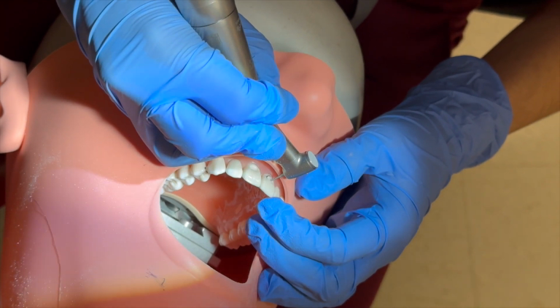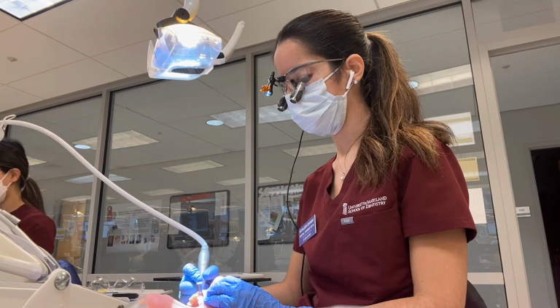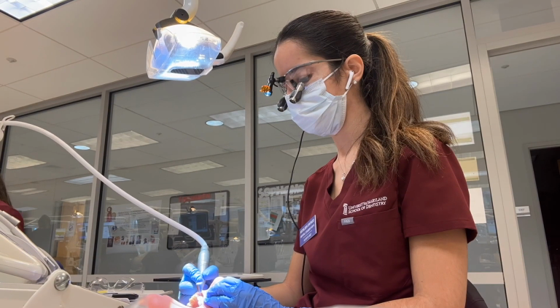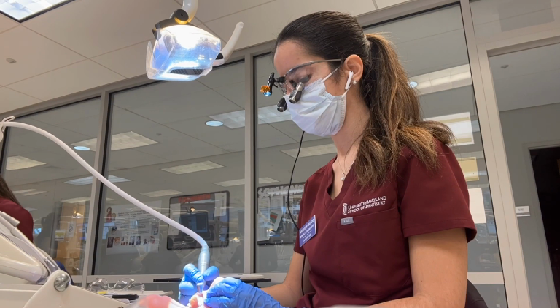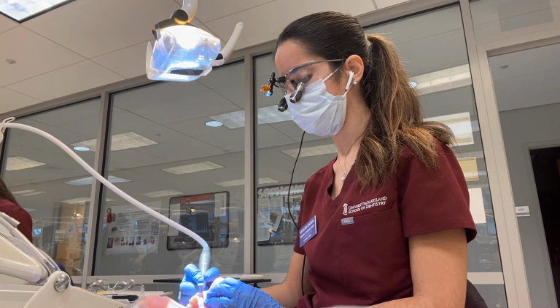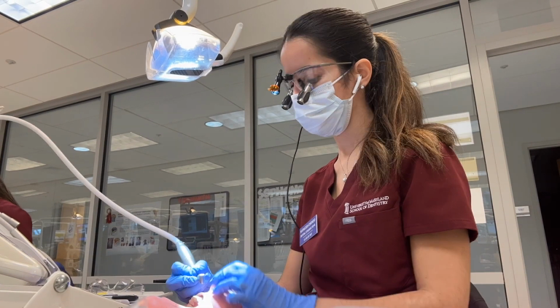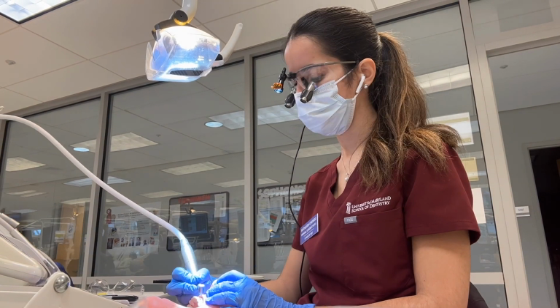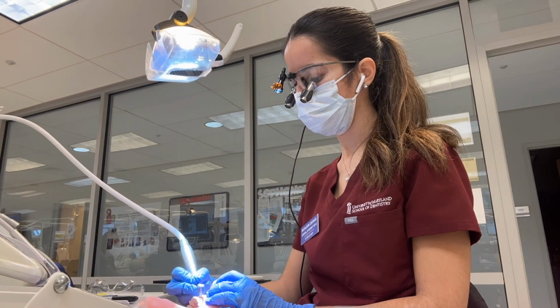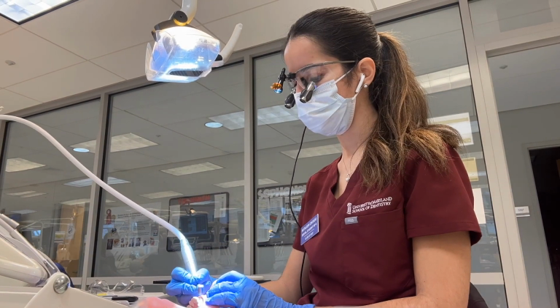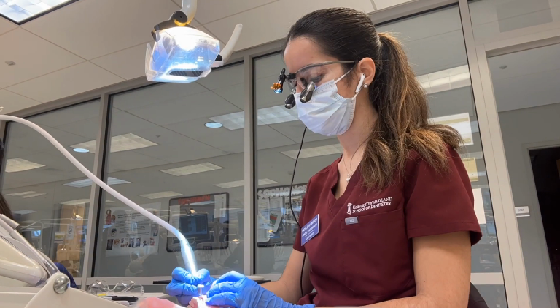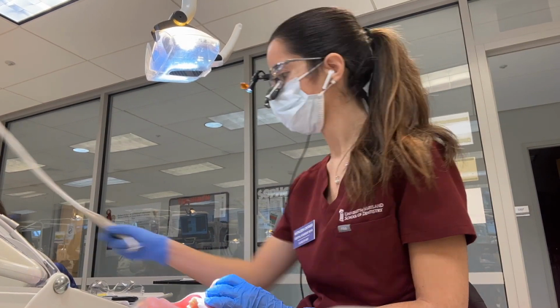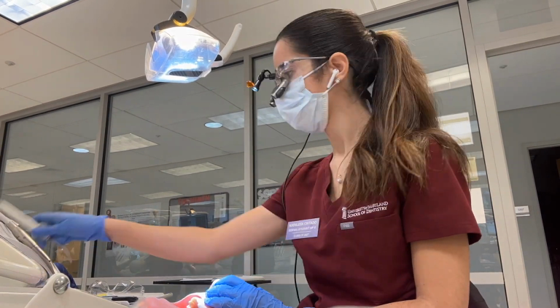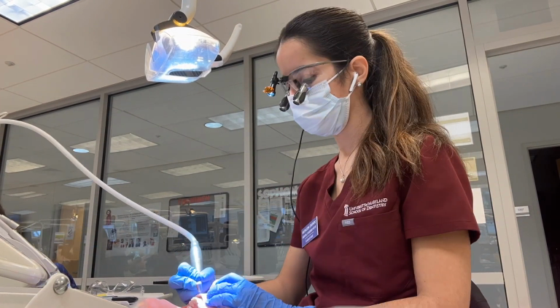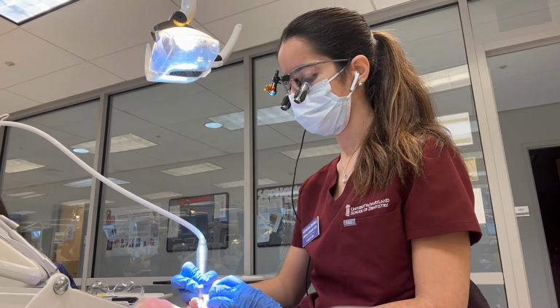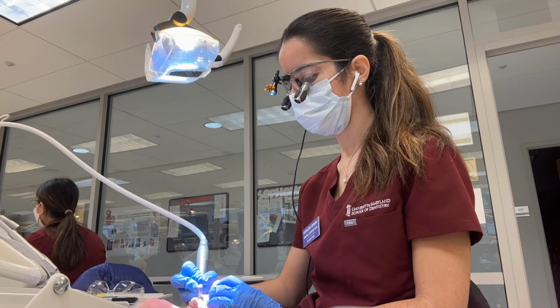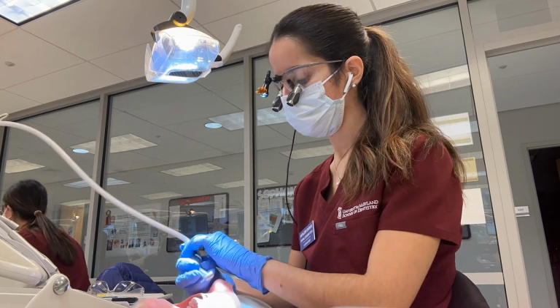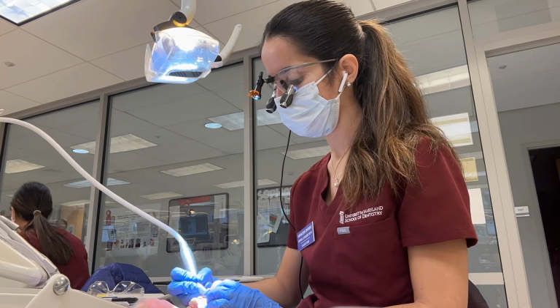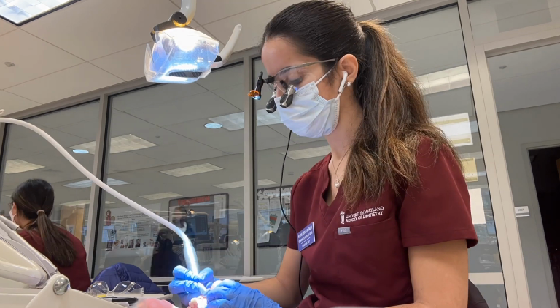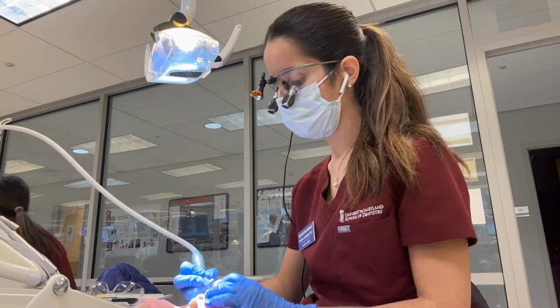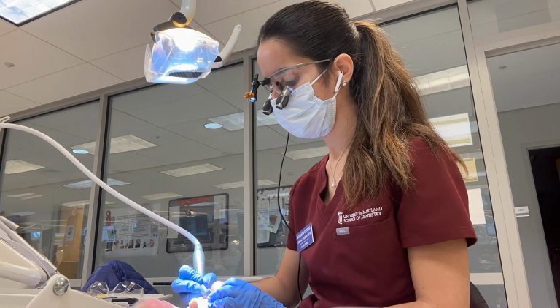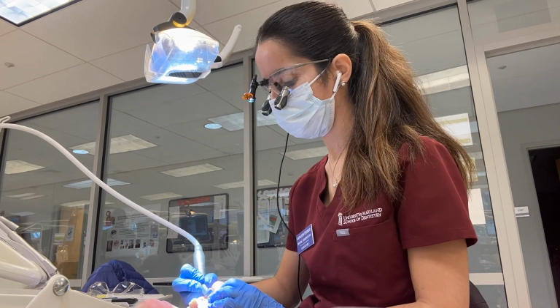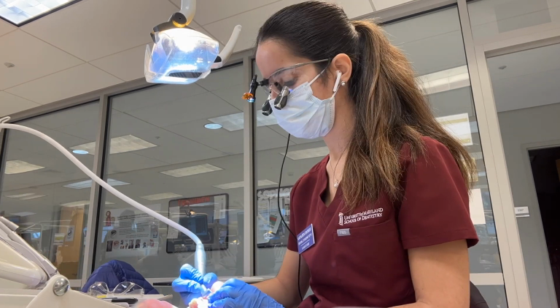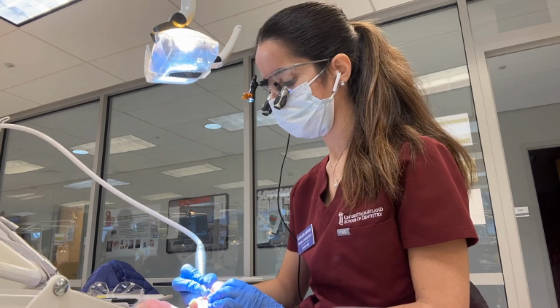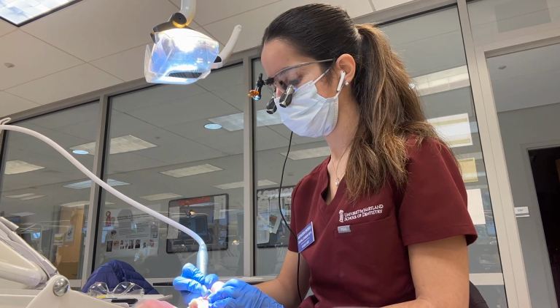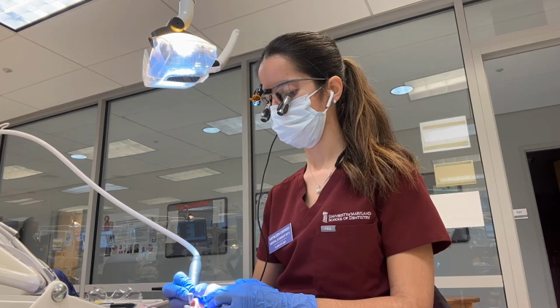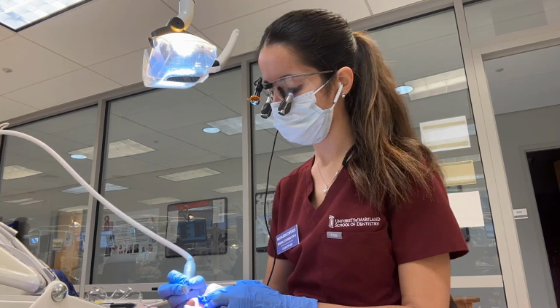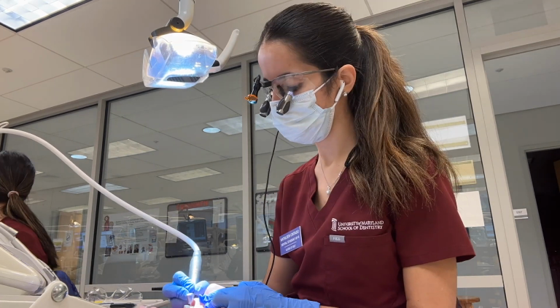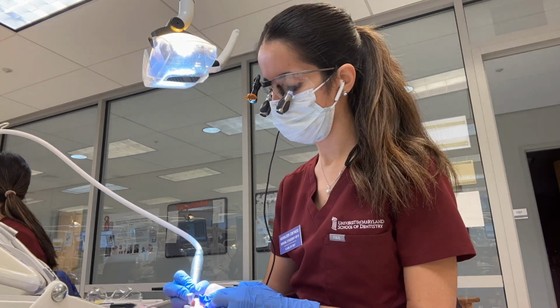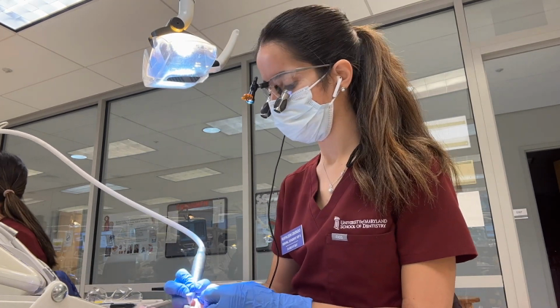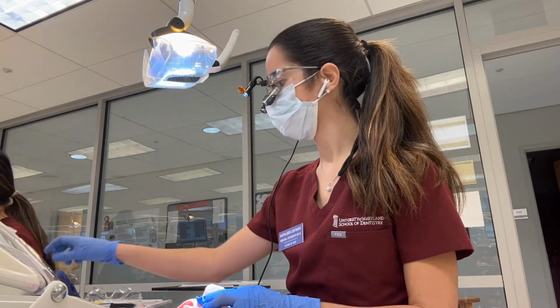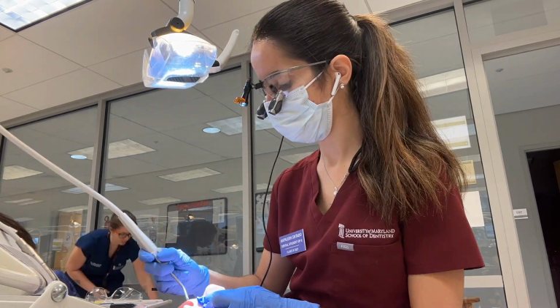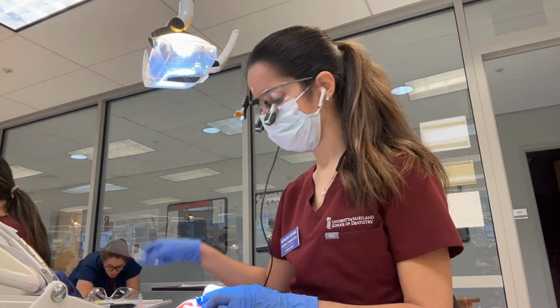Here's another time lapse of me drilling. At this point my hand was starting to cramp up a little bit as I was working on my second prep.